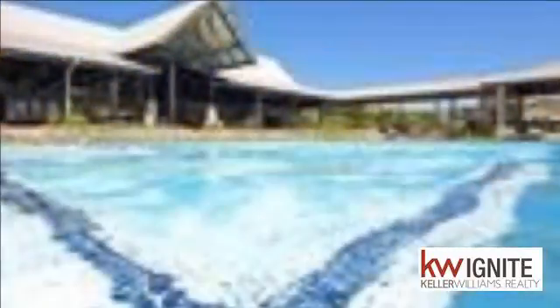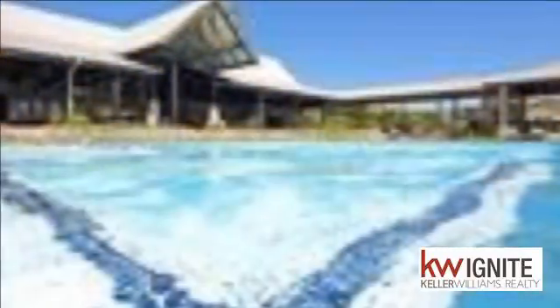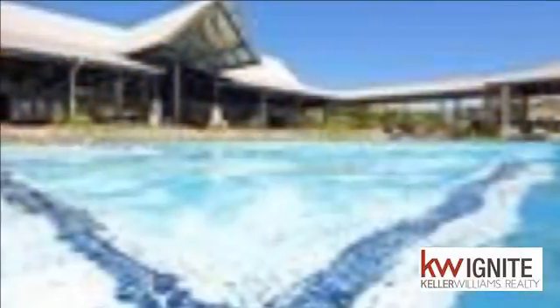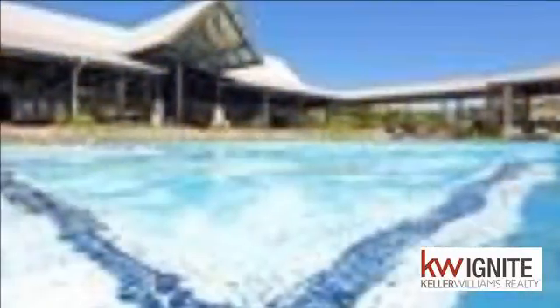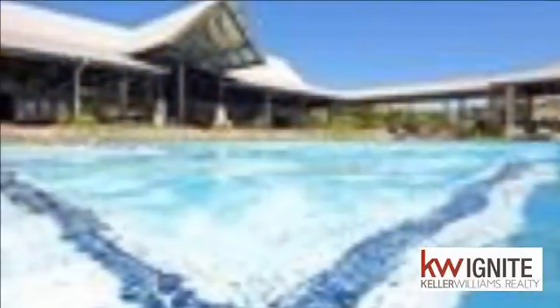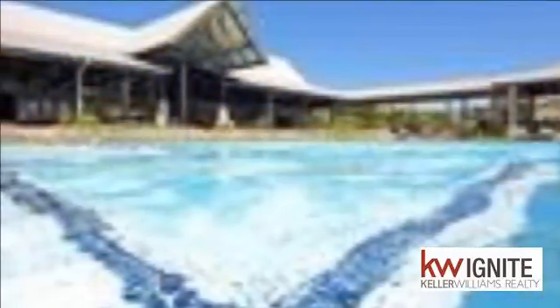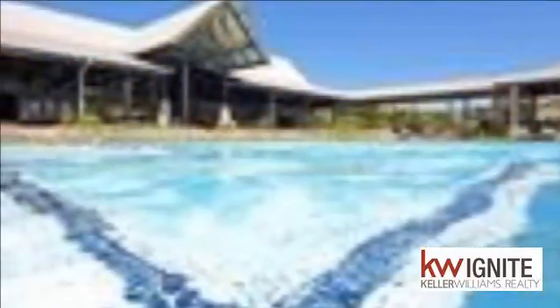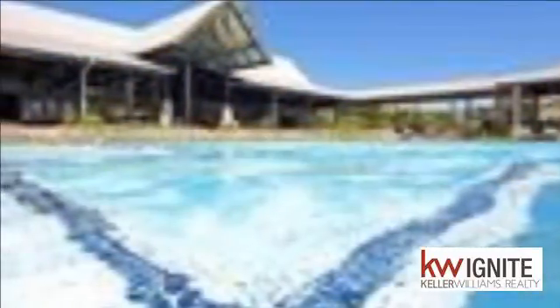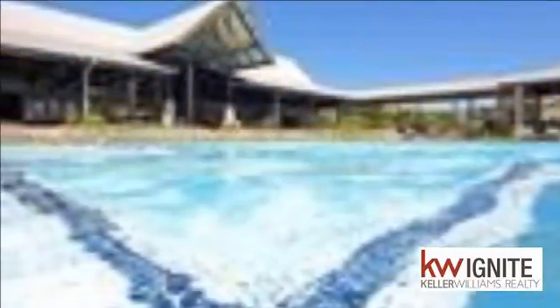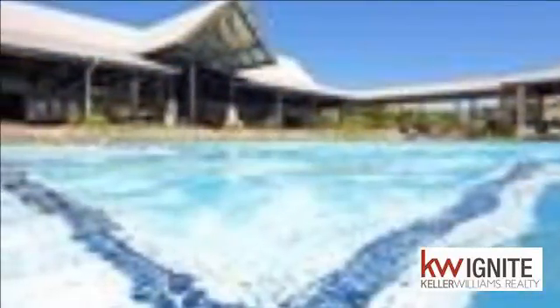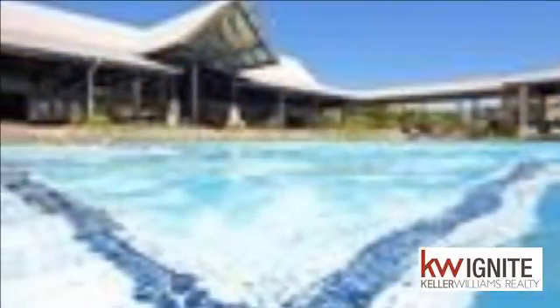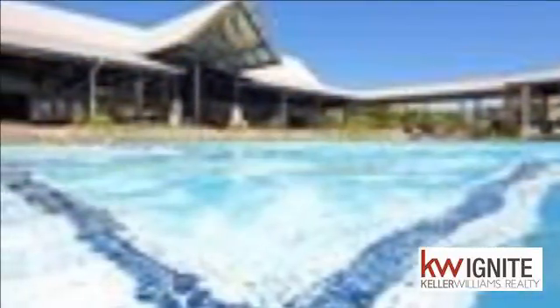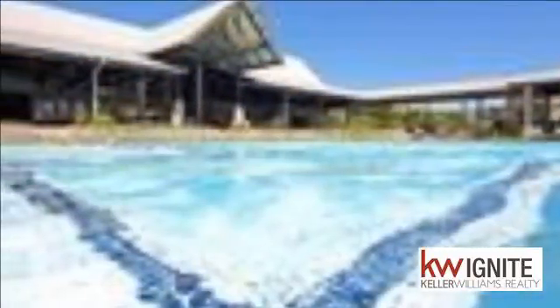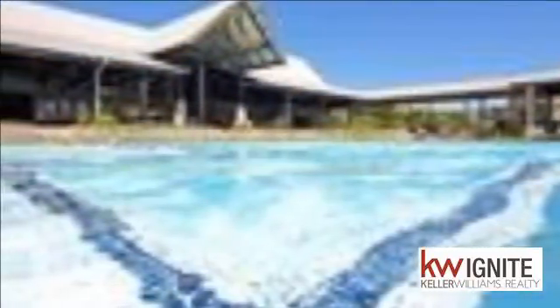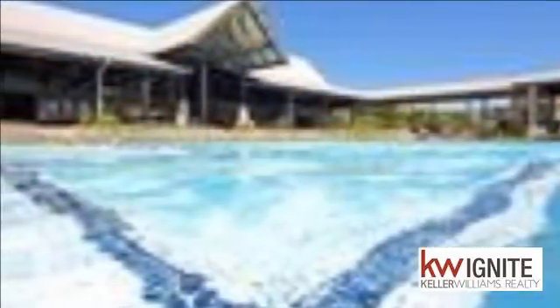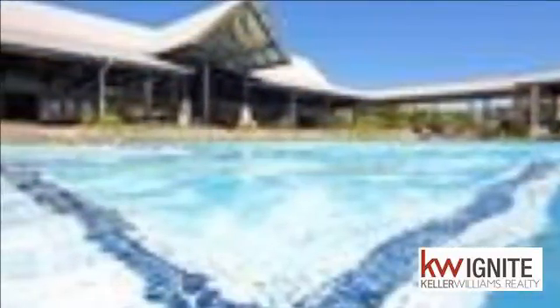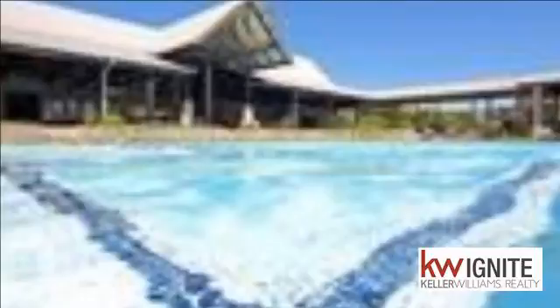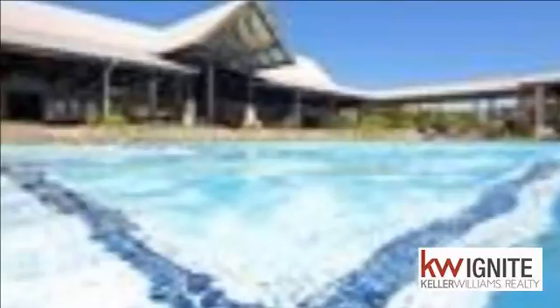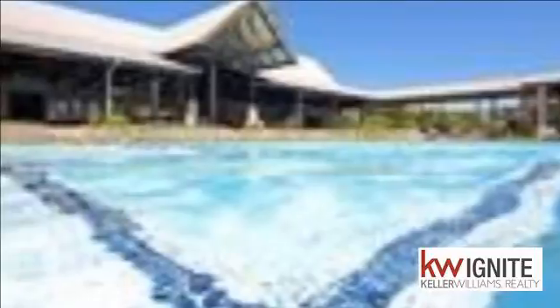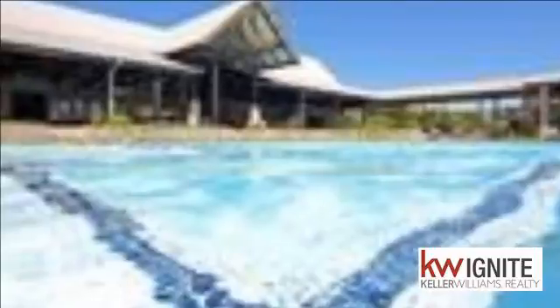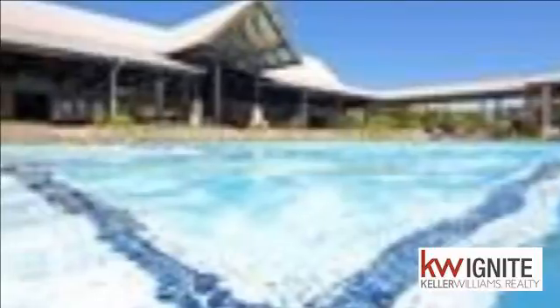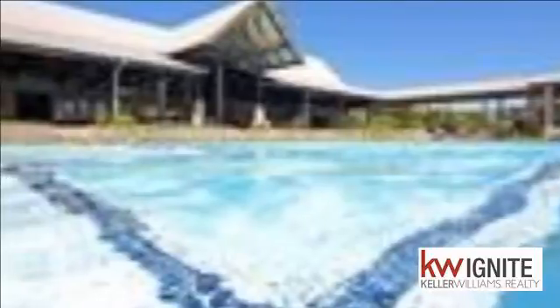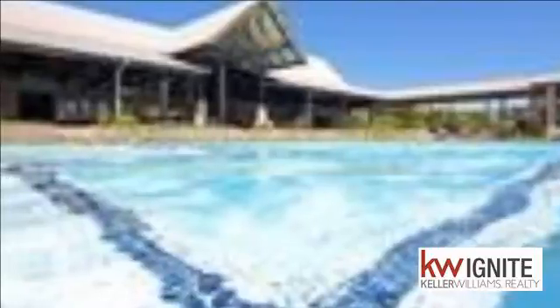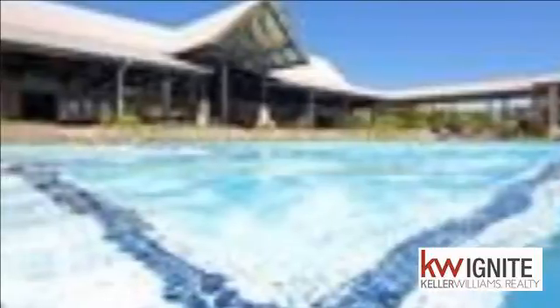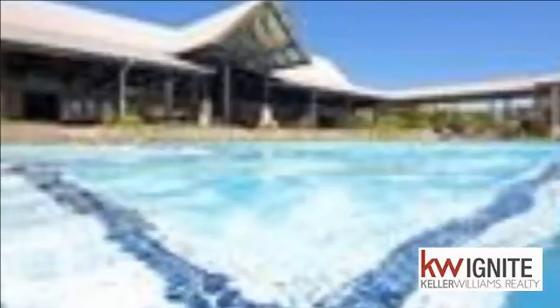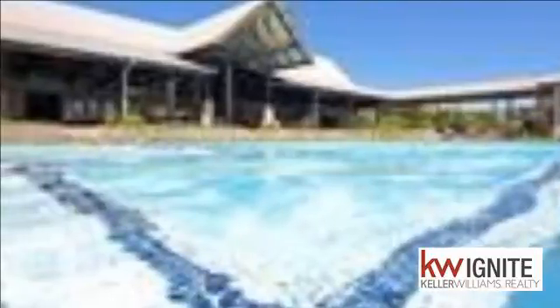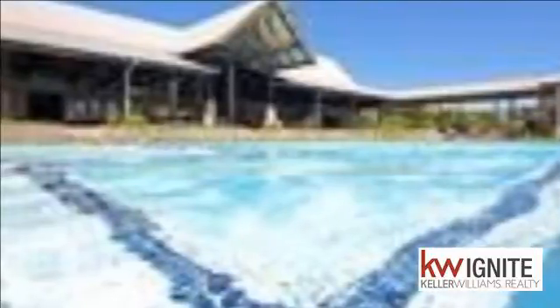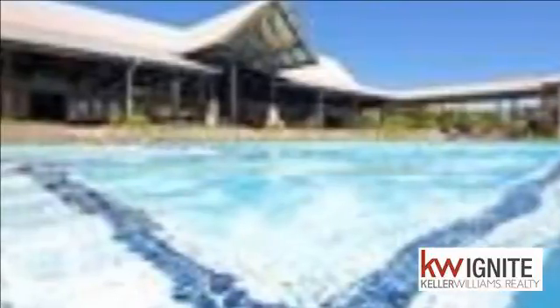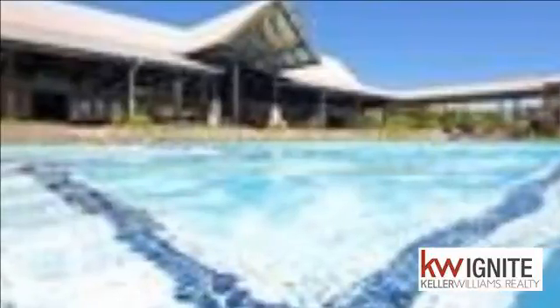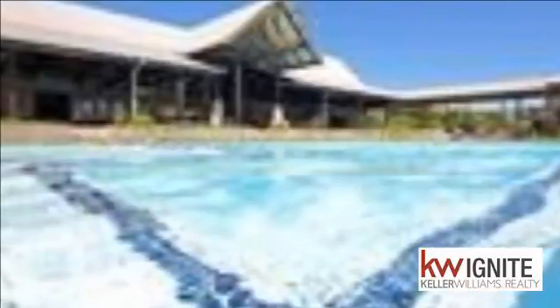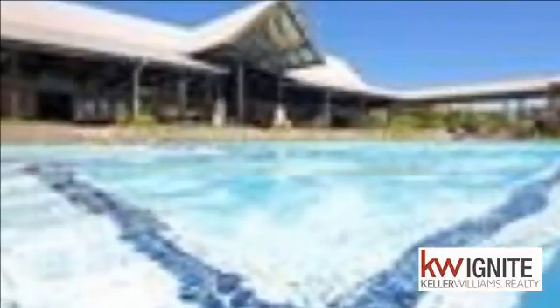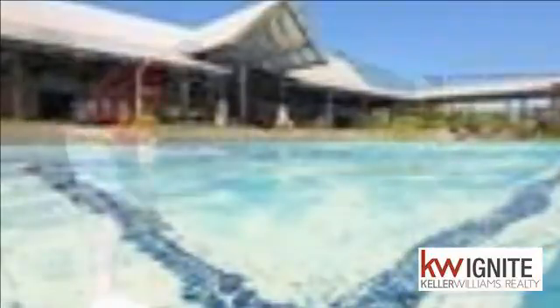For more information on this property or to arrange a viewing, please contact us.